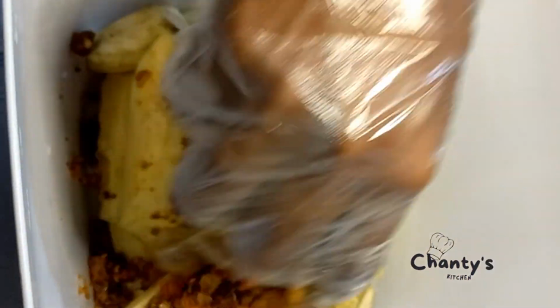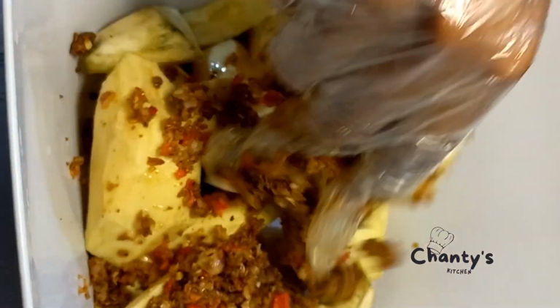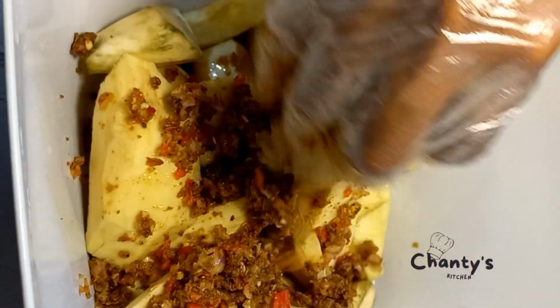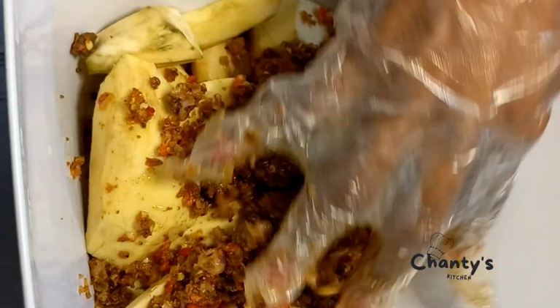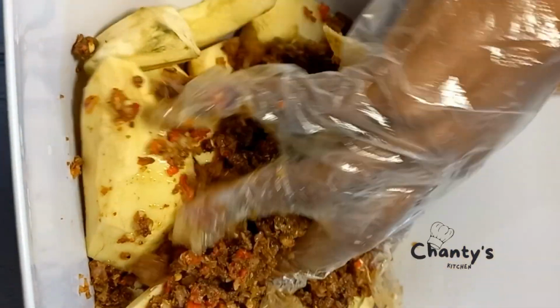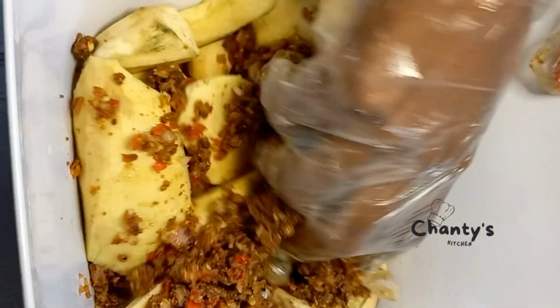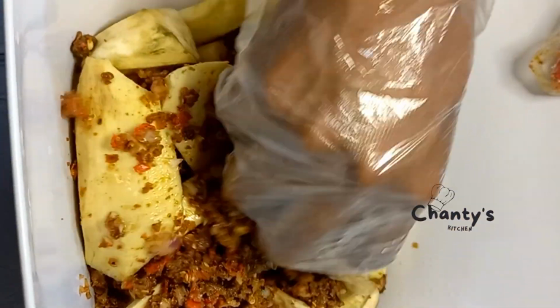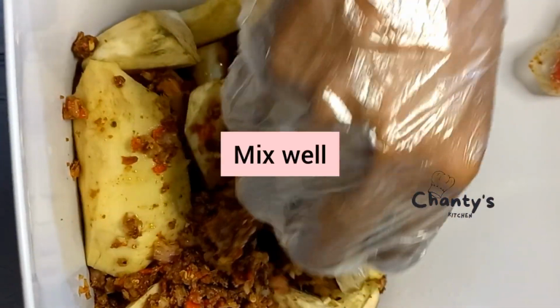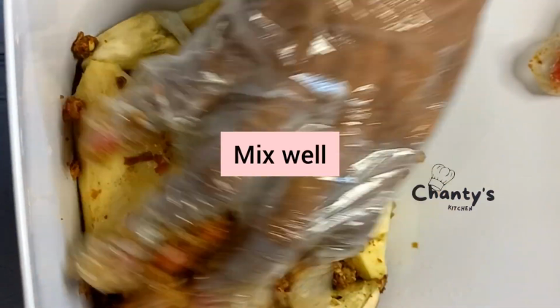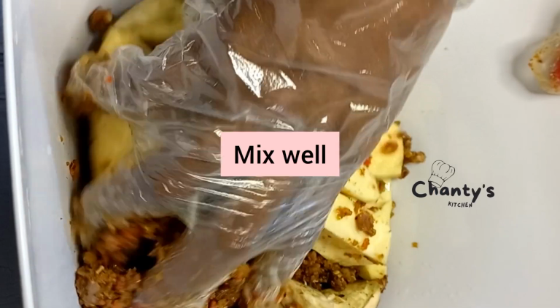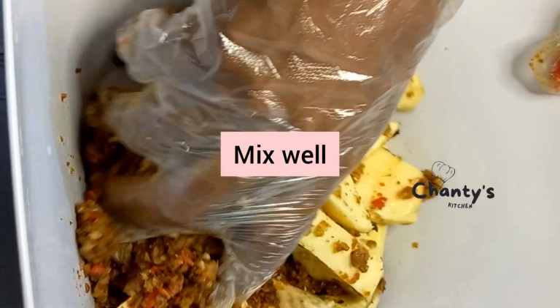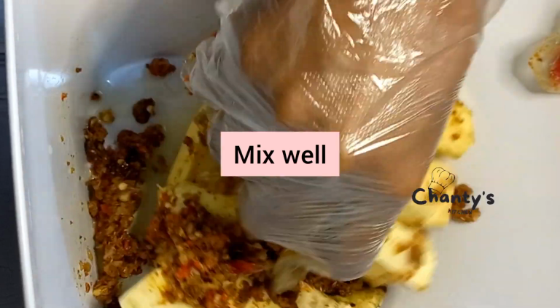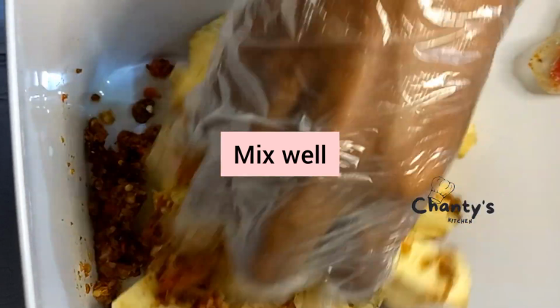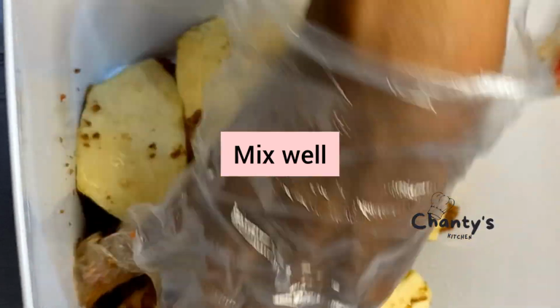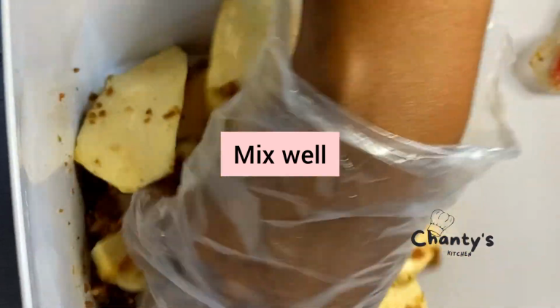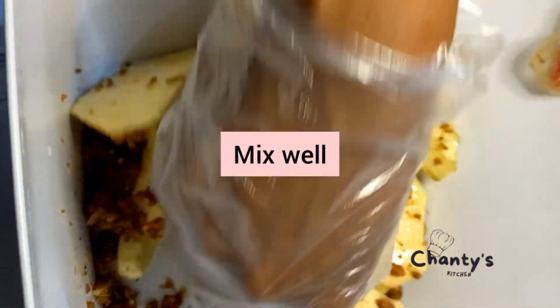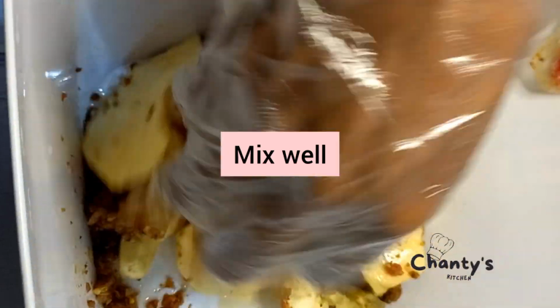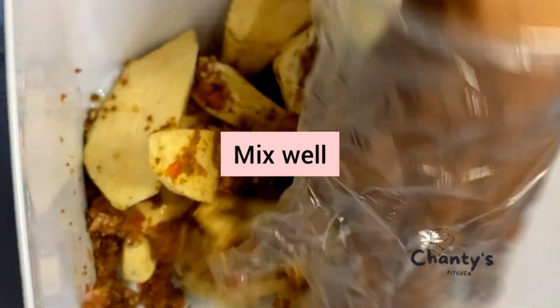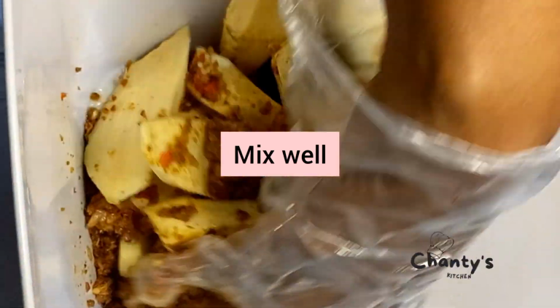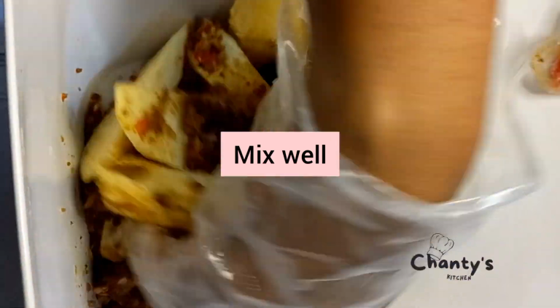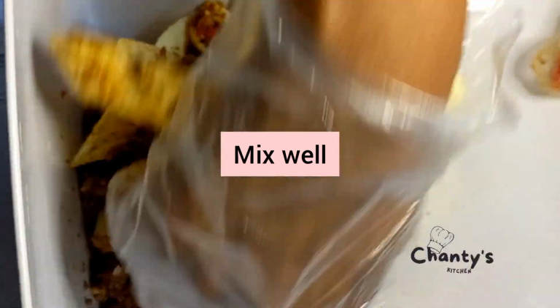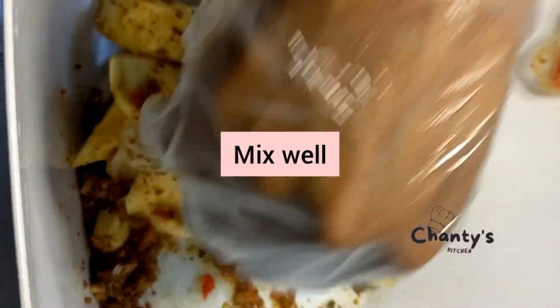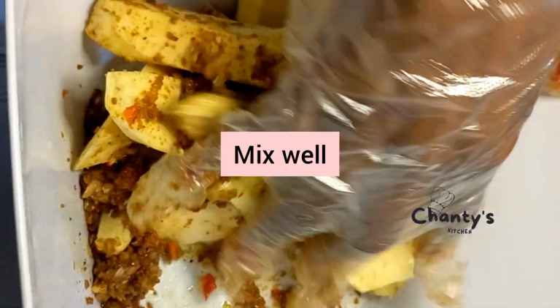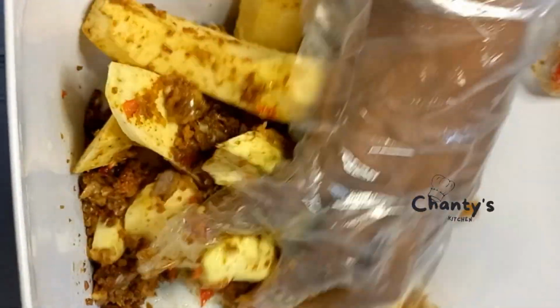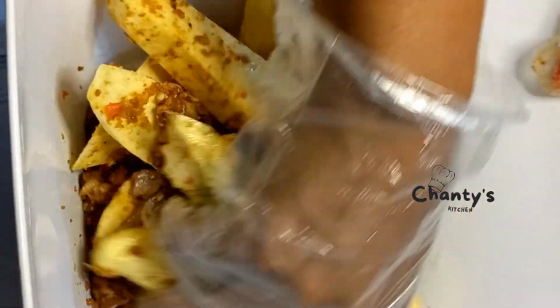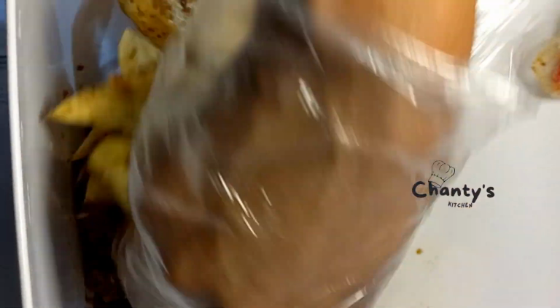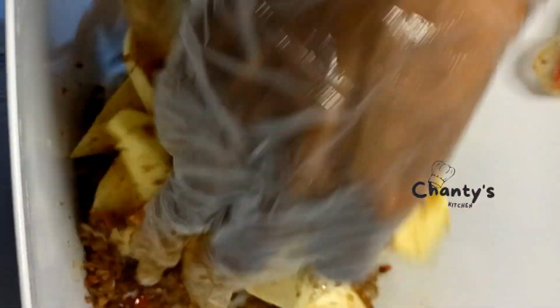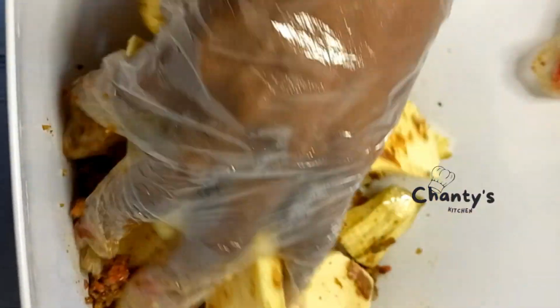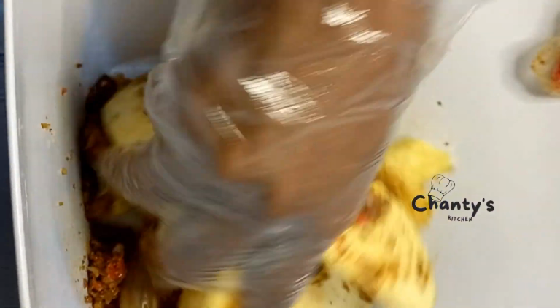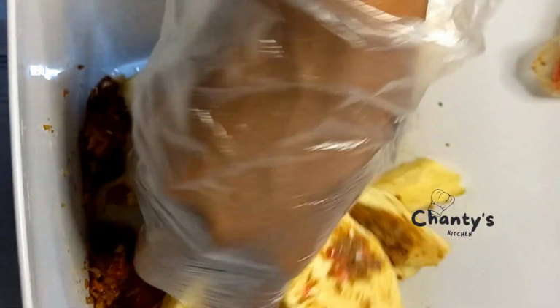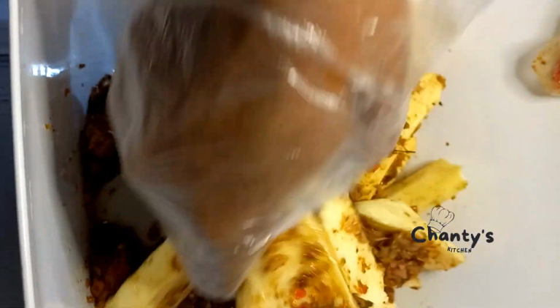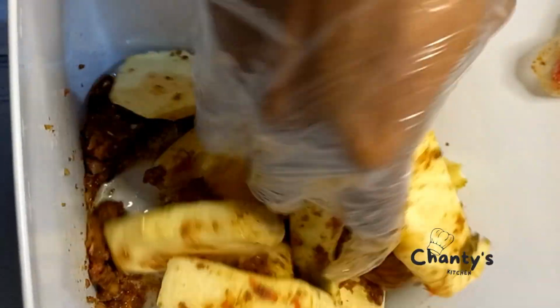Everything goes in. Mix the potatoes well so that everything is evenly coated.